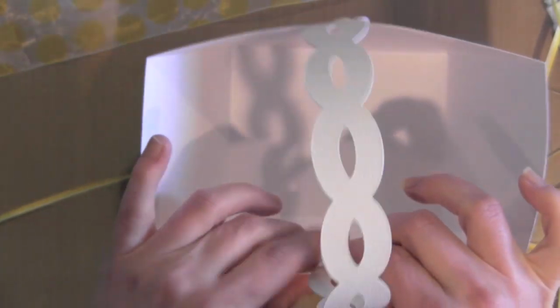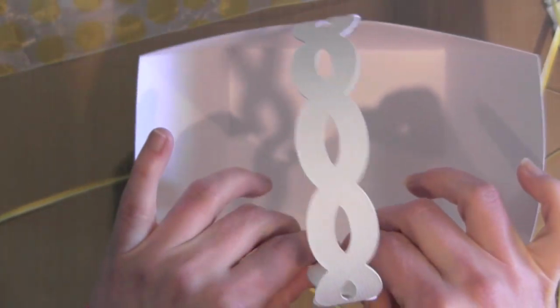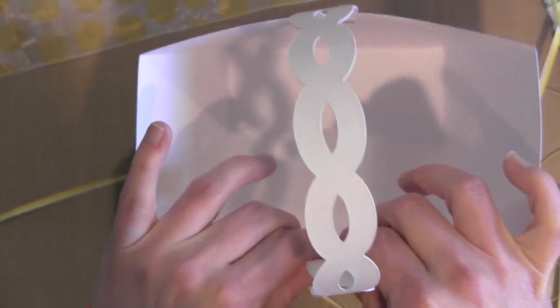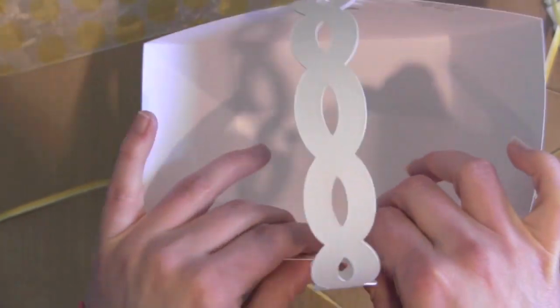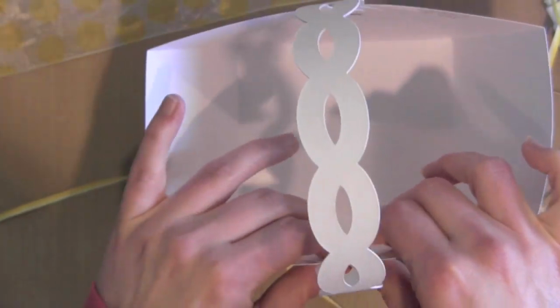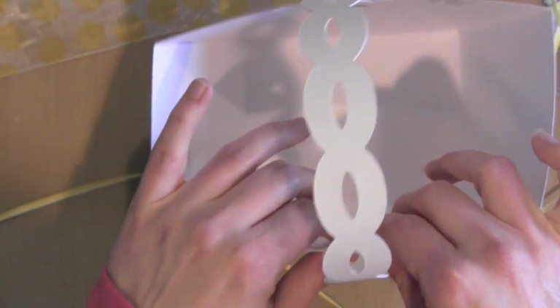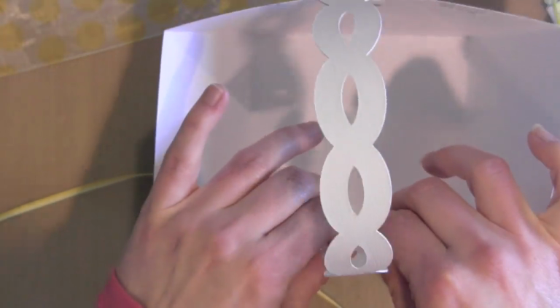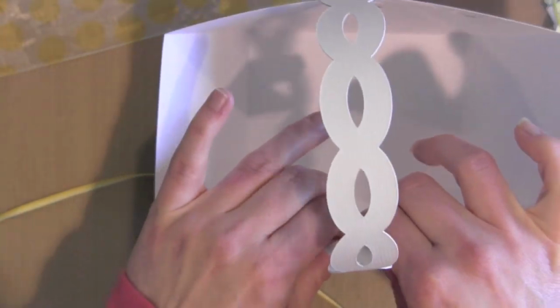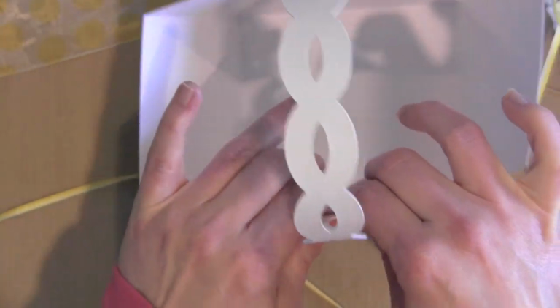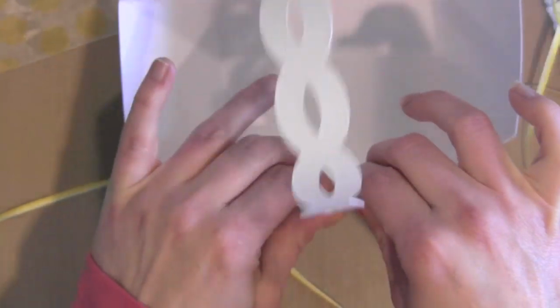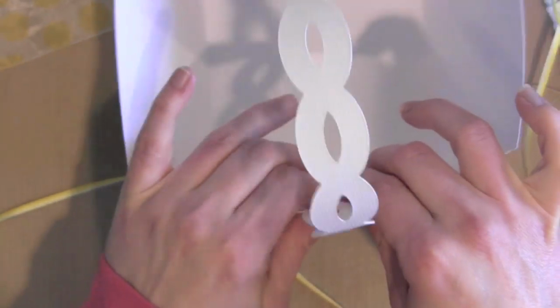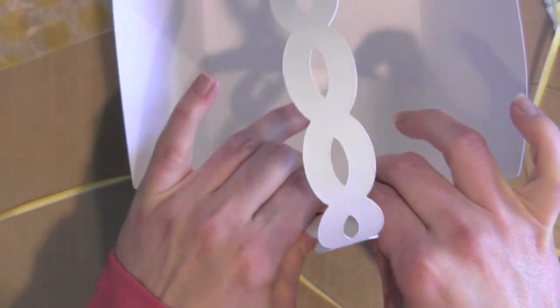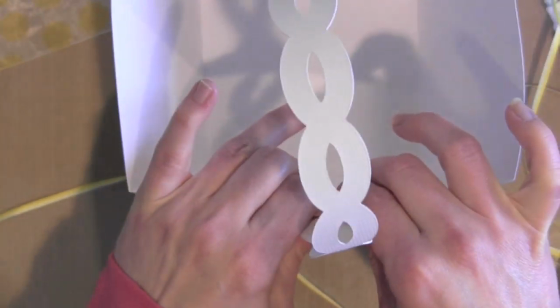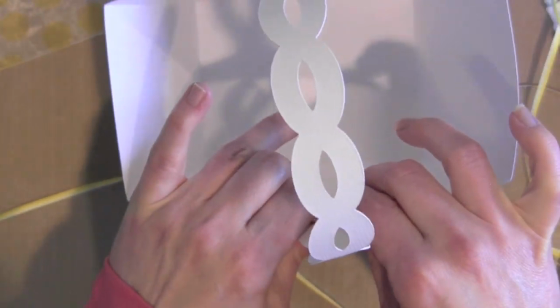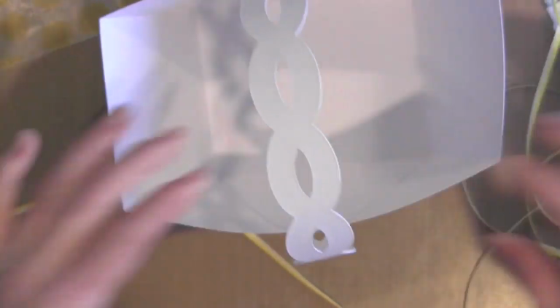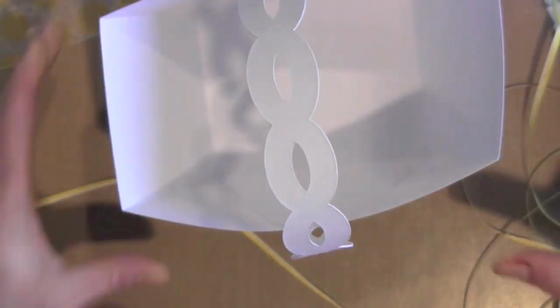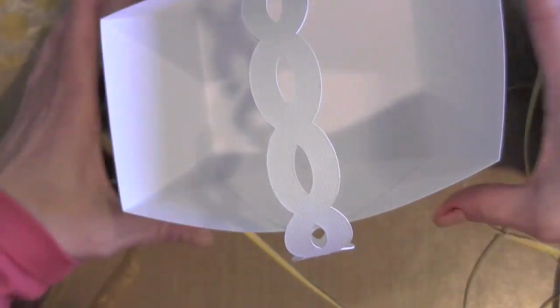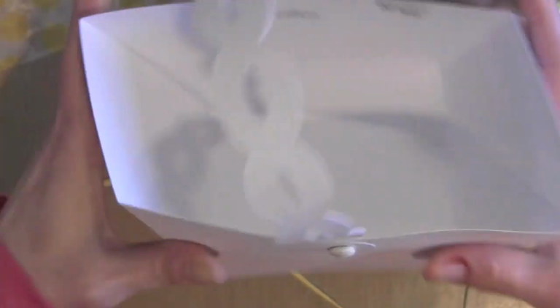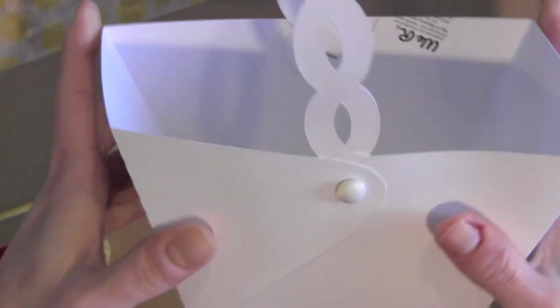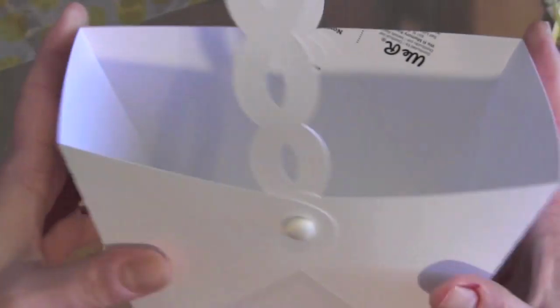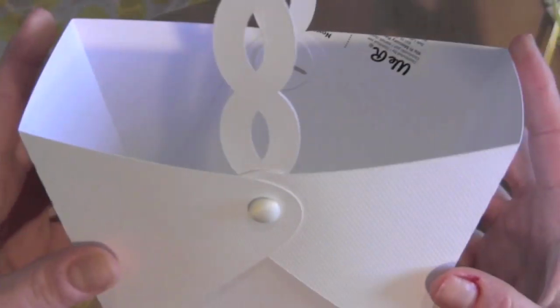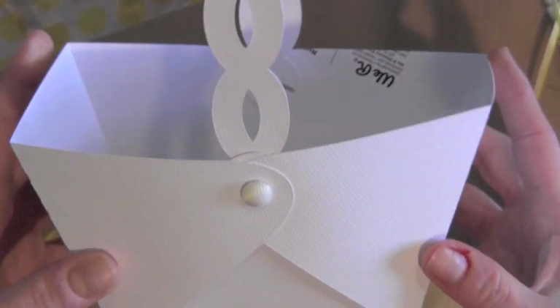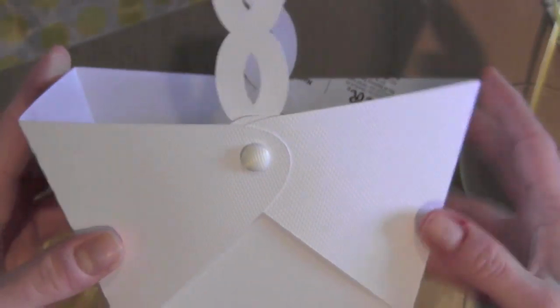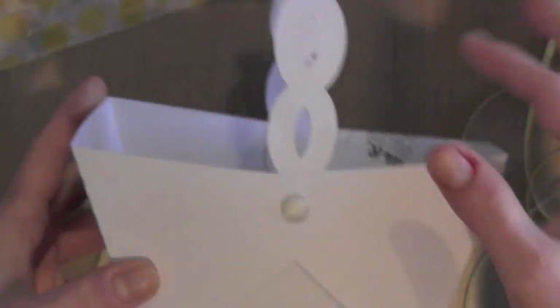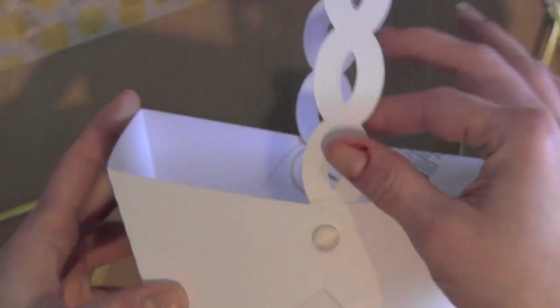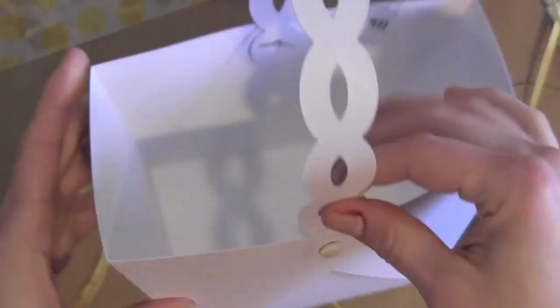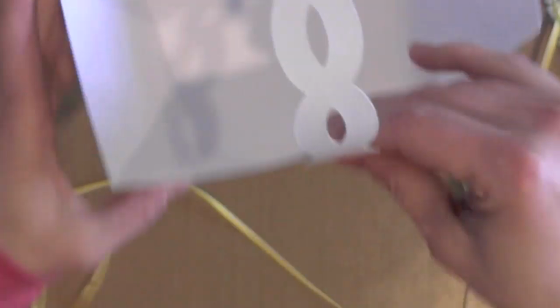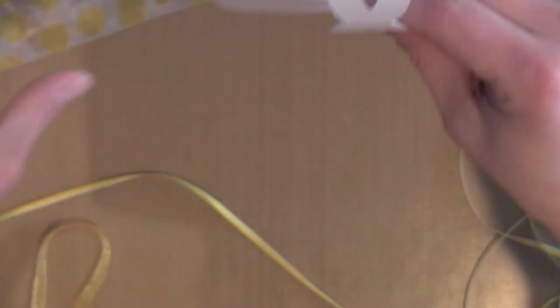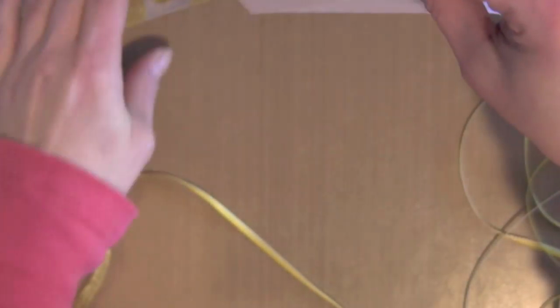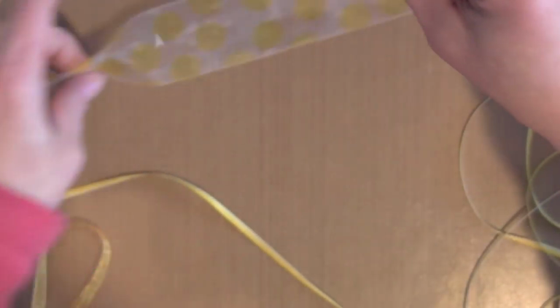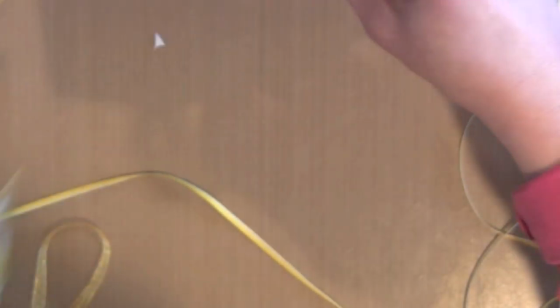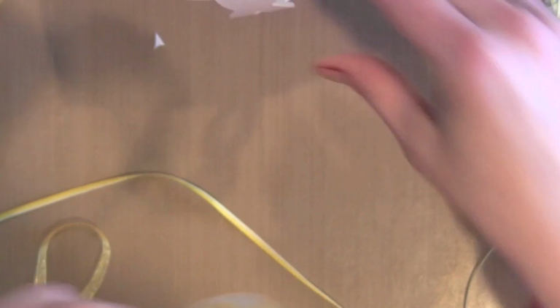This could be done any number of ways — you could maybe even sew a button in place if you prefer.